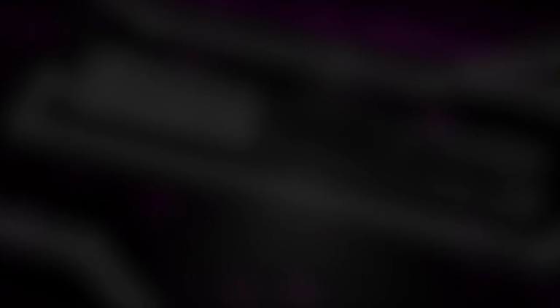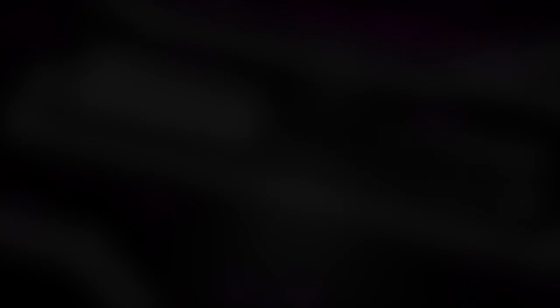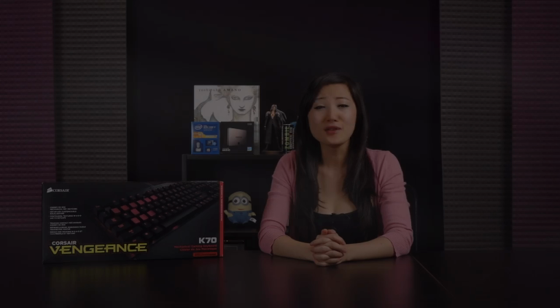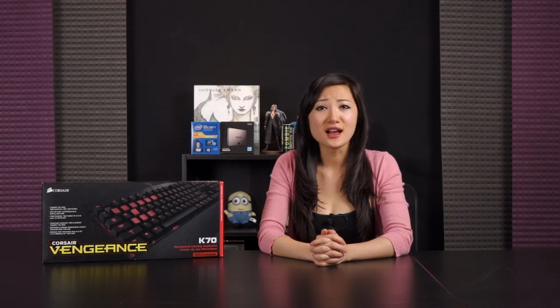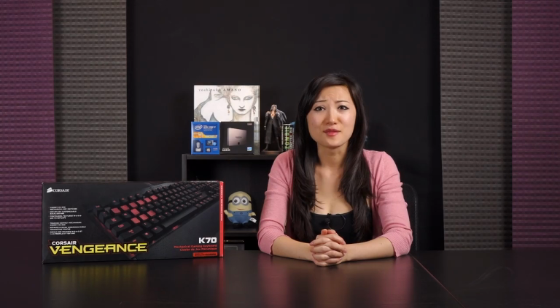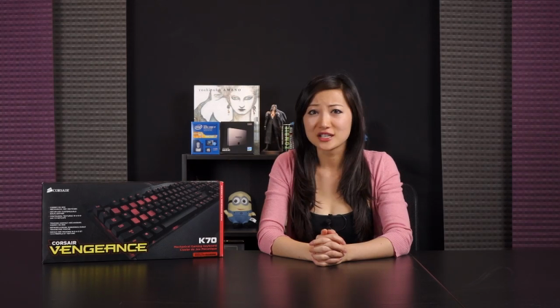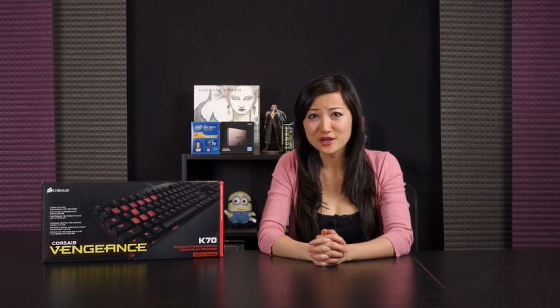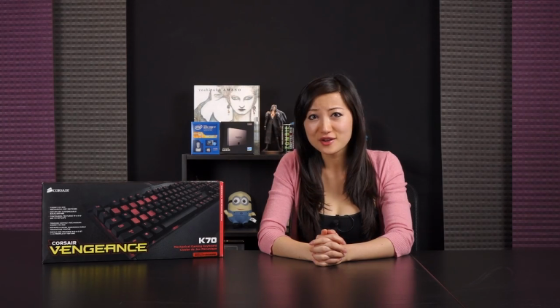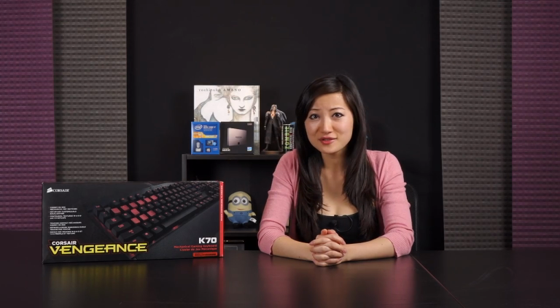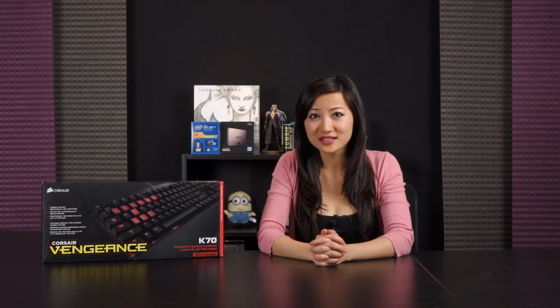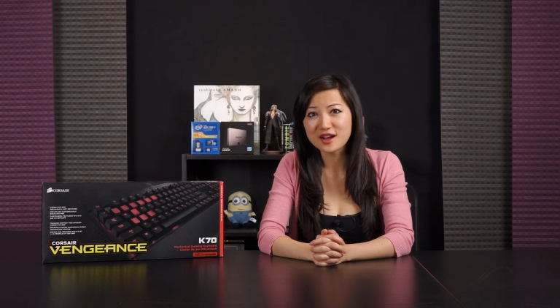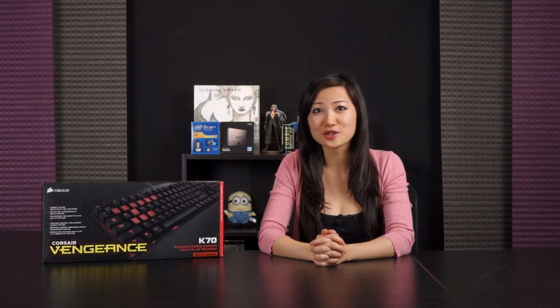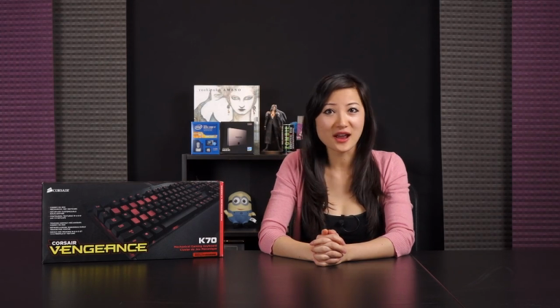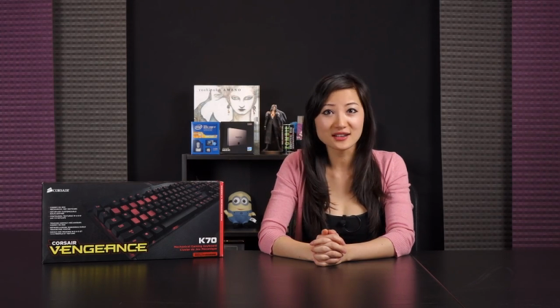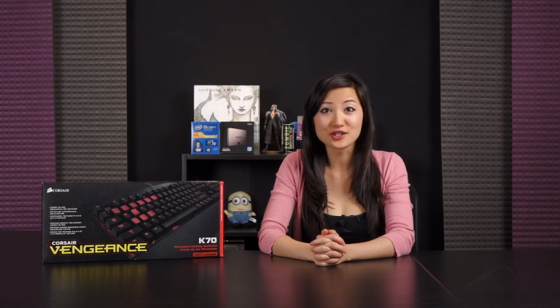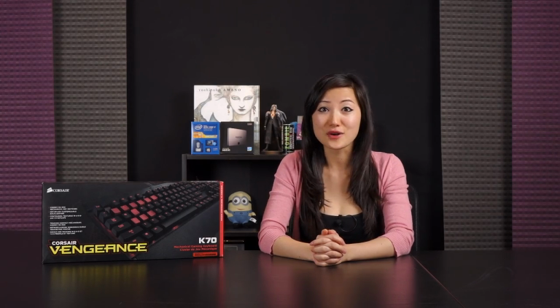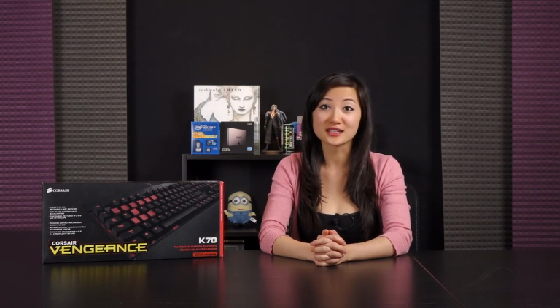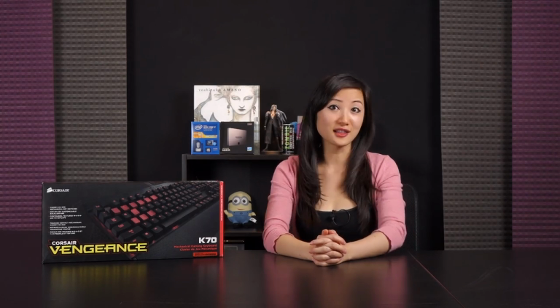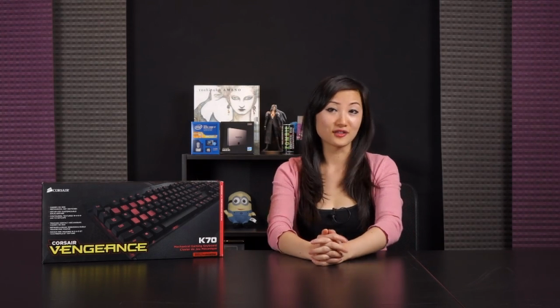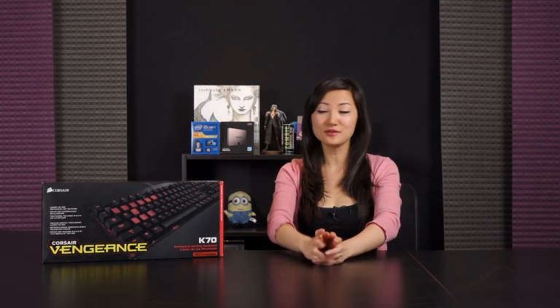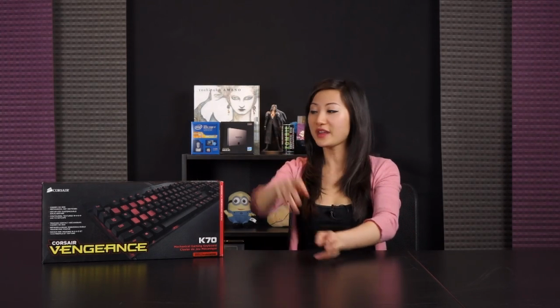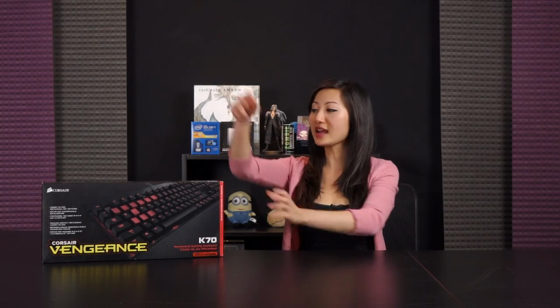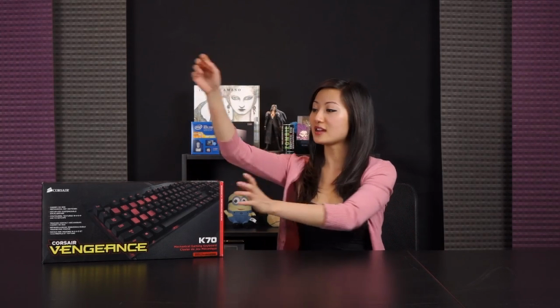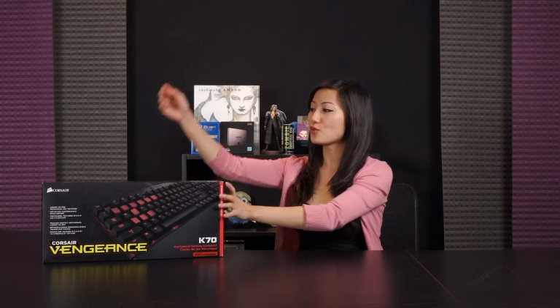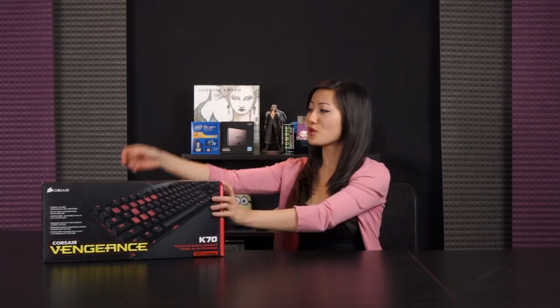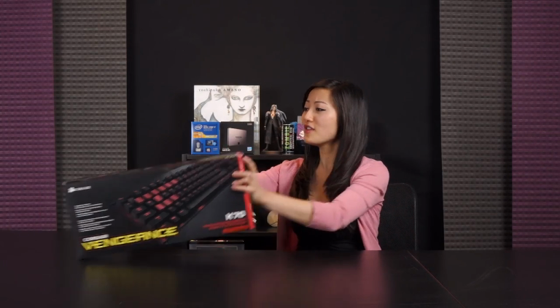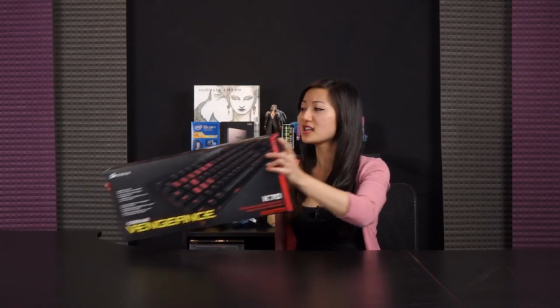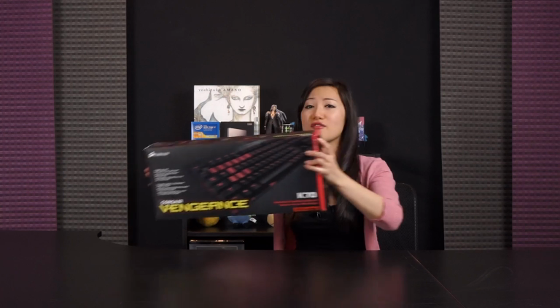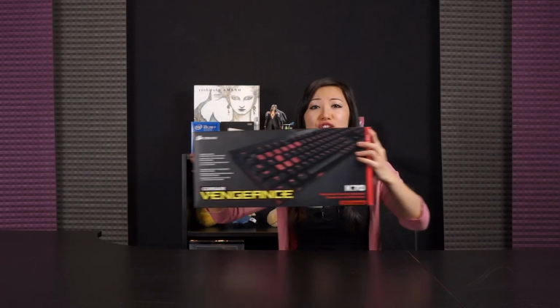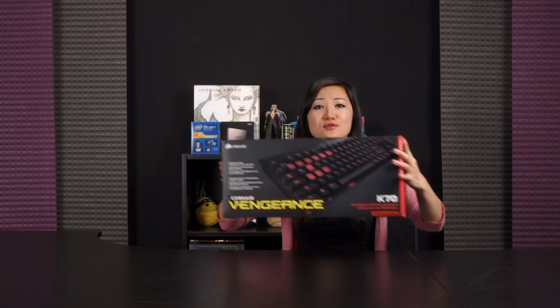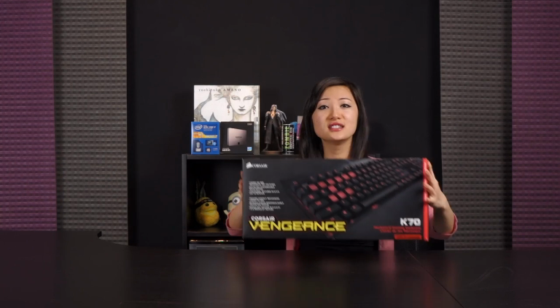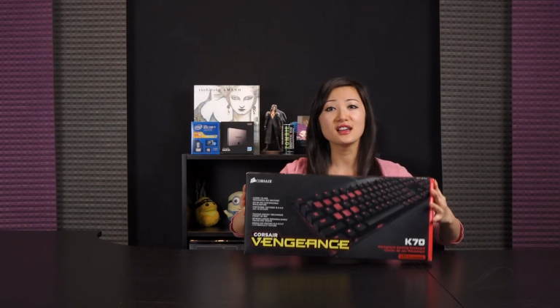Hola mis amigos, I'm Joanne on Joanne Tech Lover, and what have I got for you today?